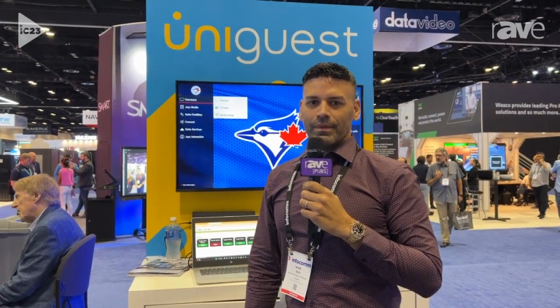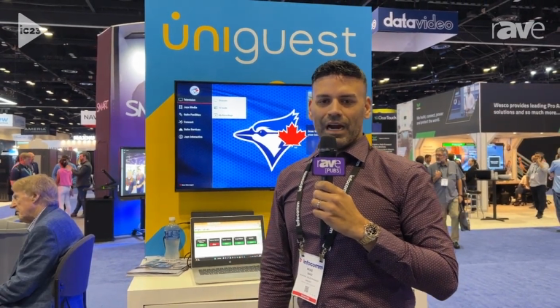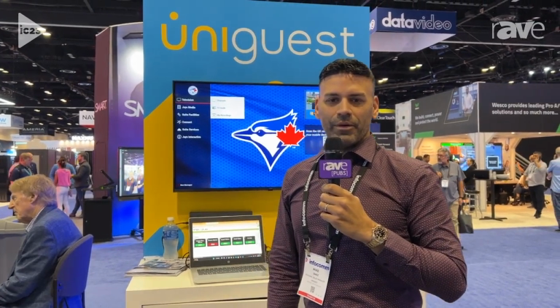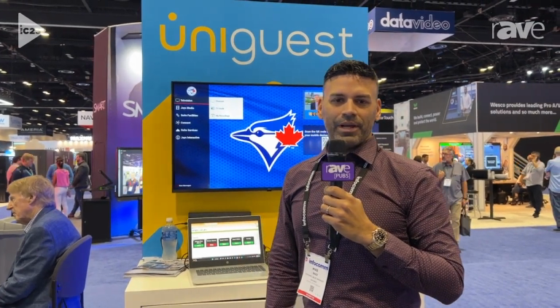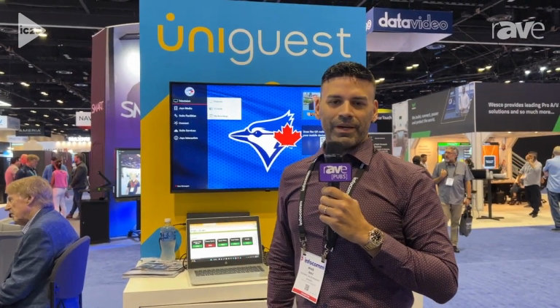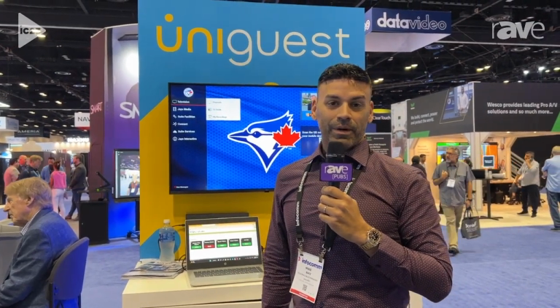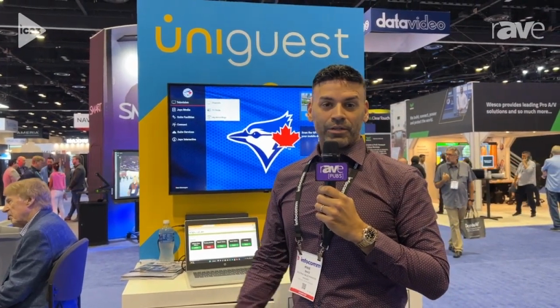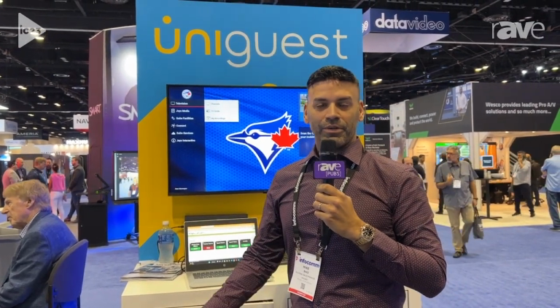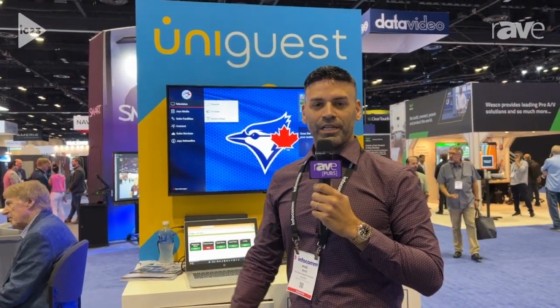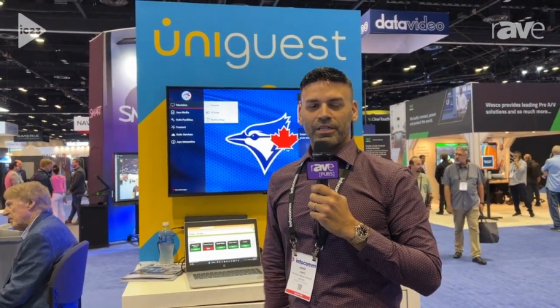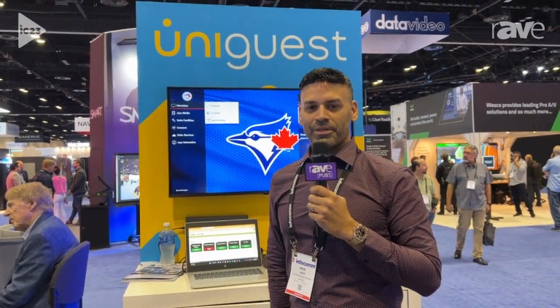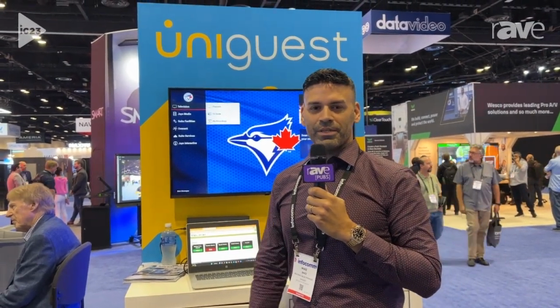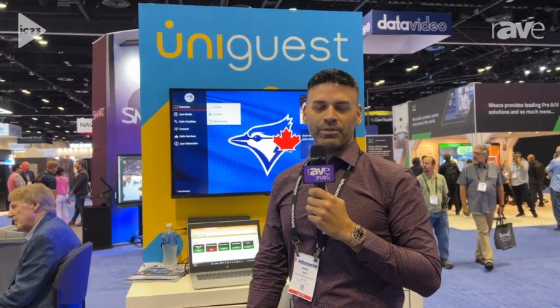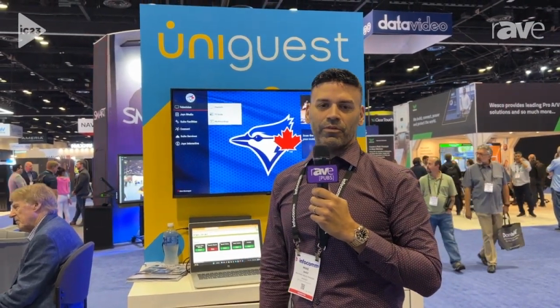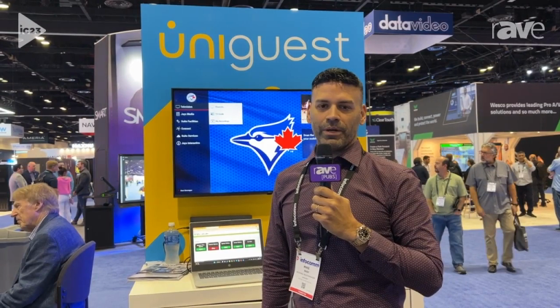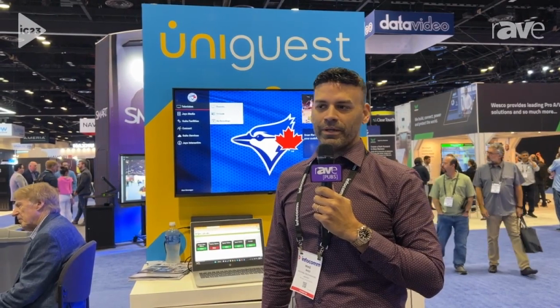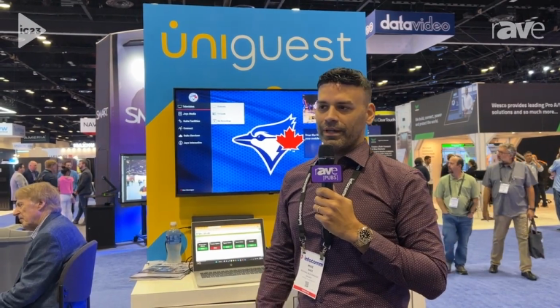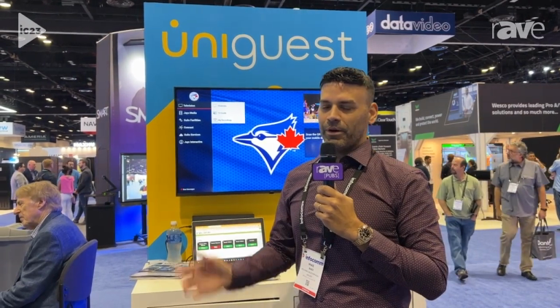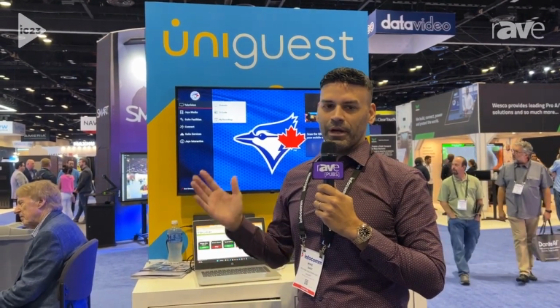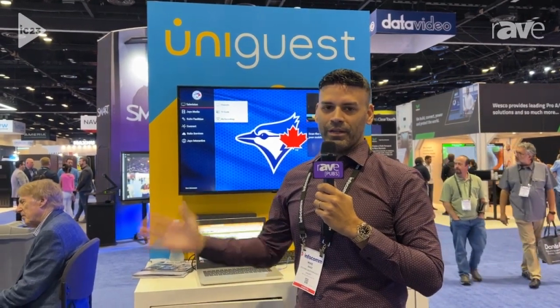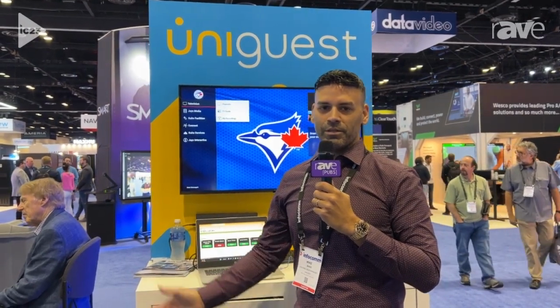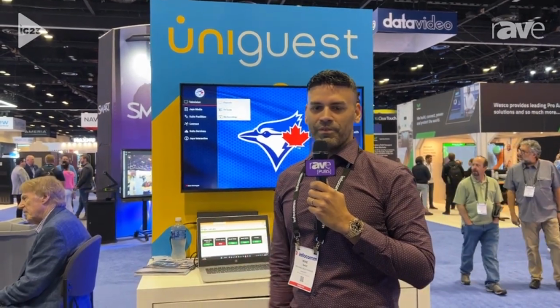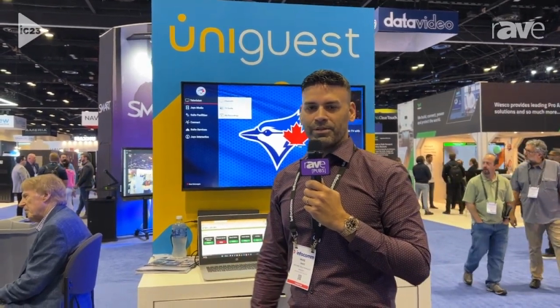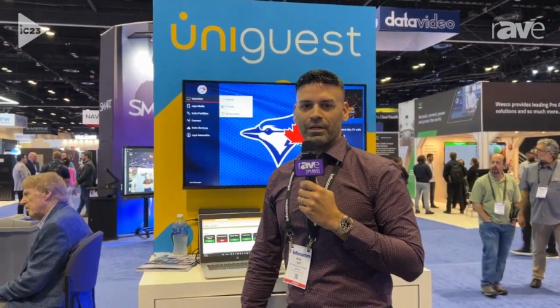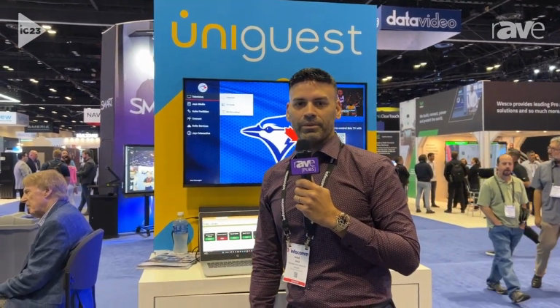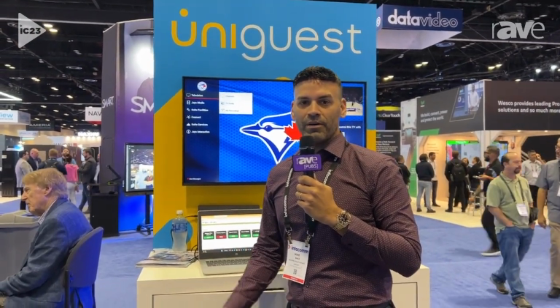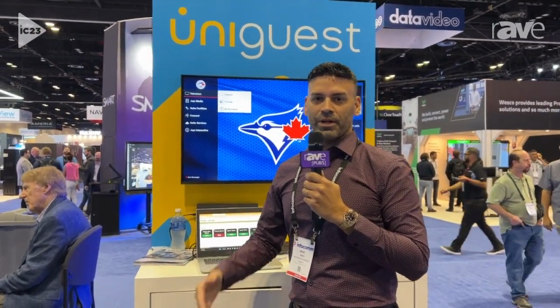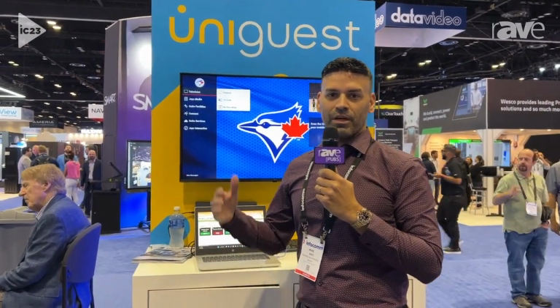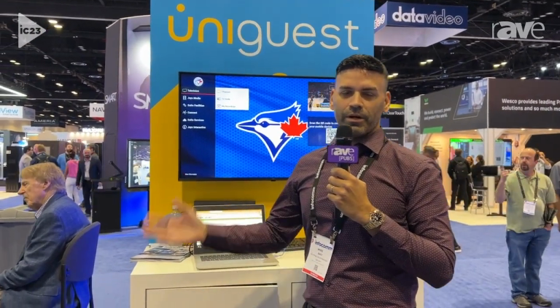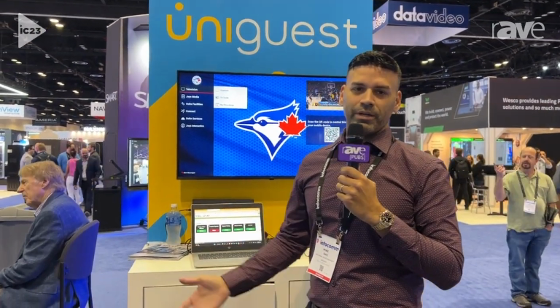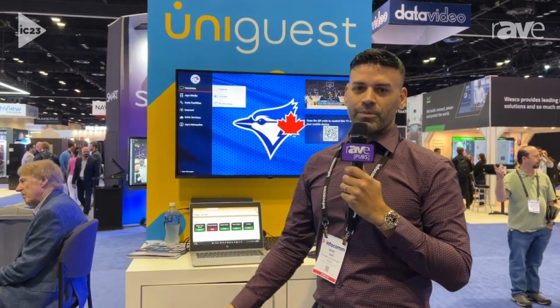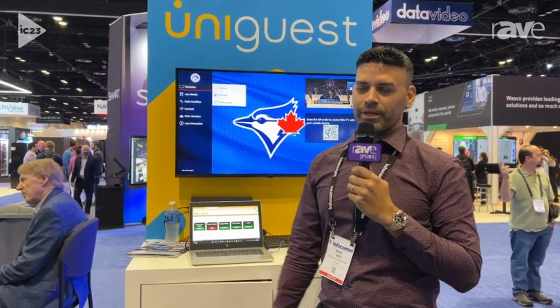Hi everyone, it's Michael Bias here with UniGuess, Vice President of Sales of North America, and I'm here today to specifically talk about the offerings of our UniGuess product.